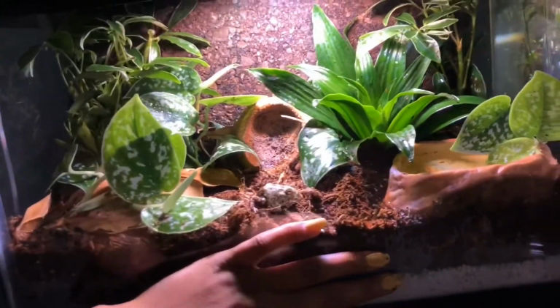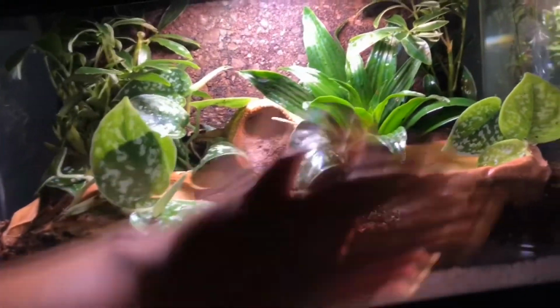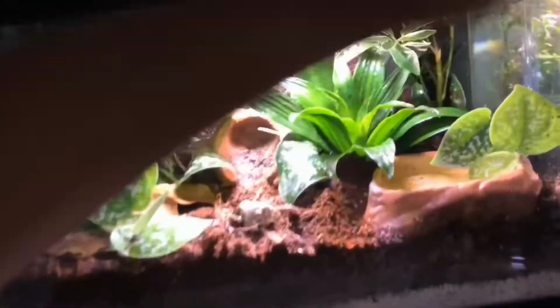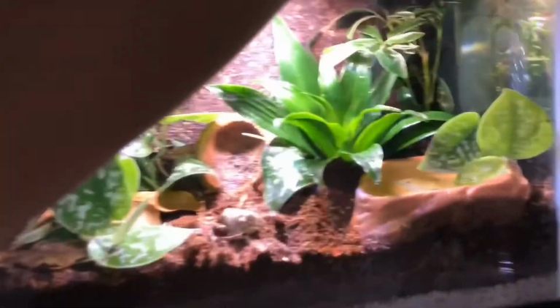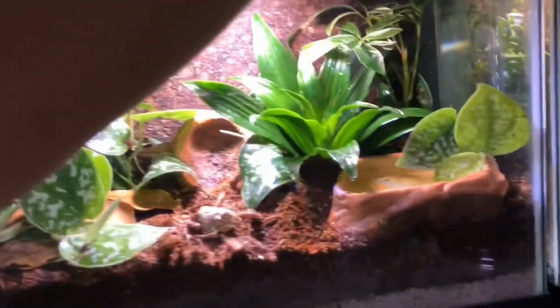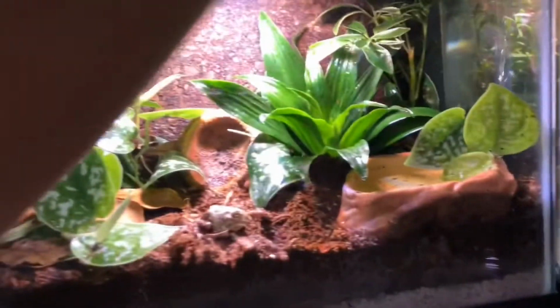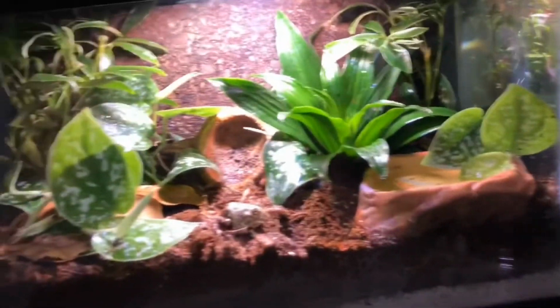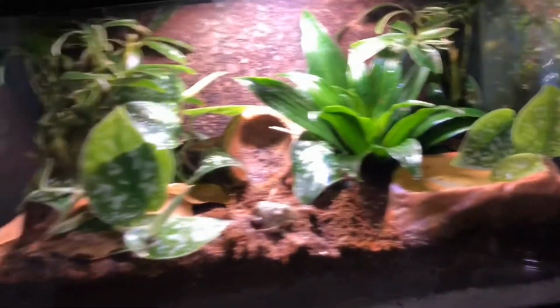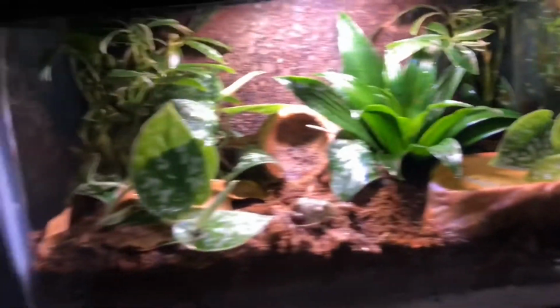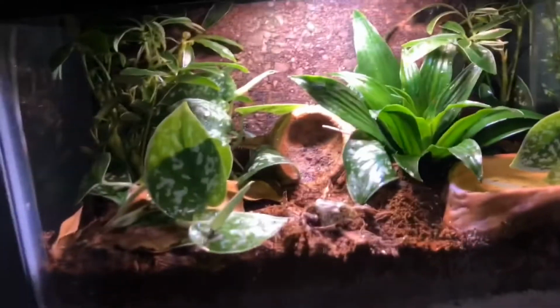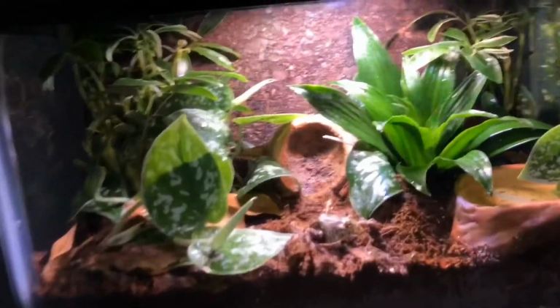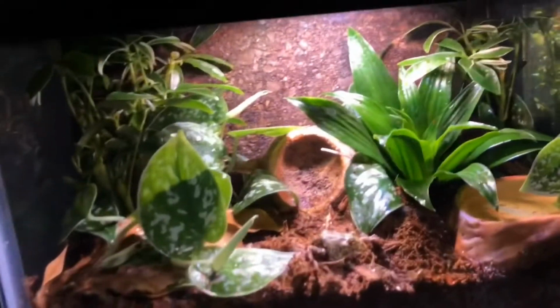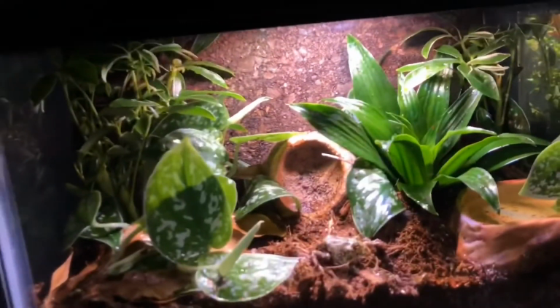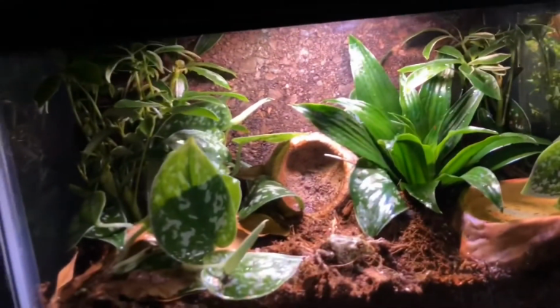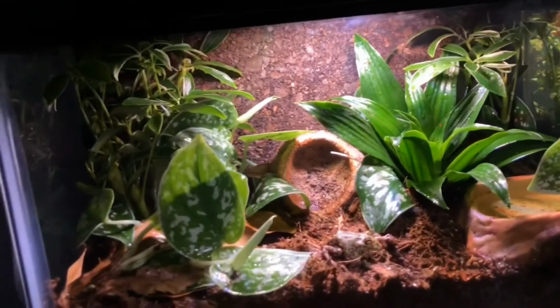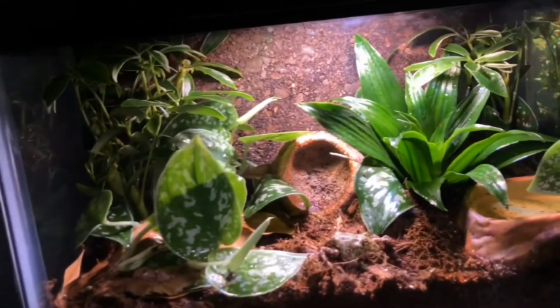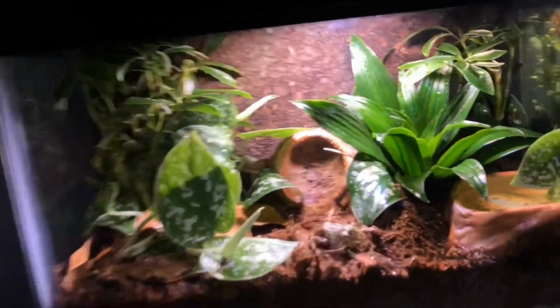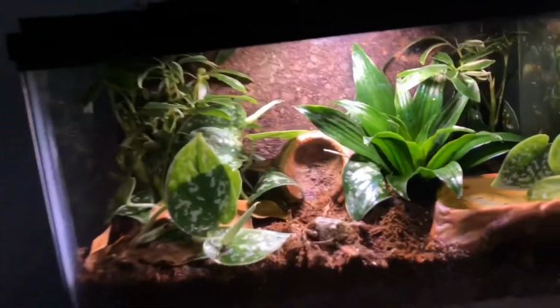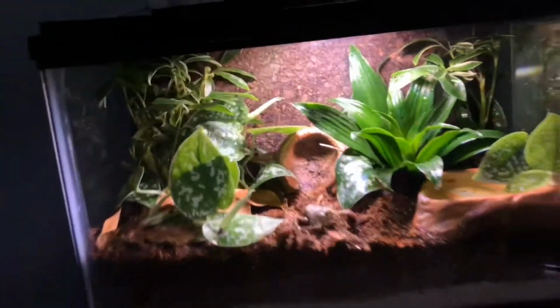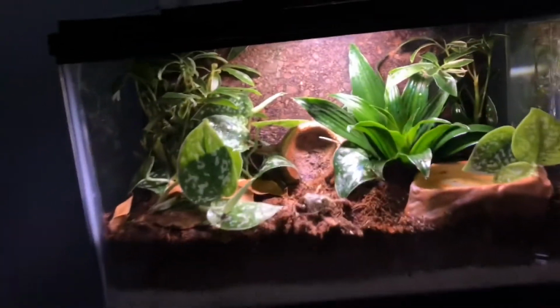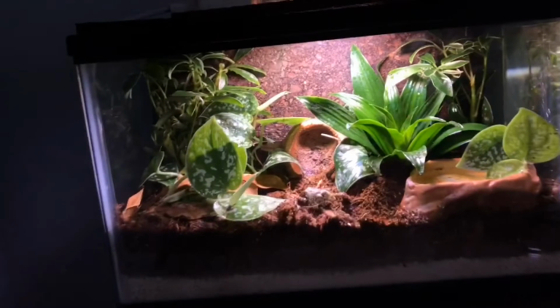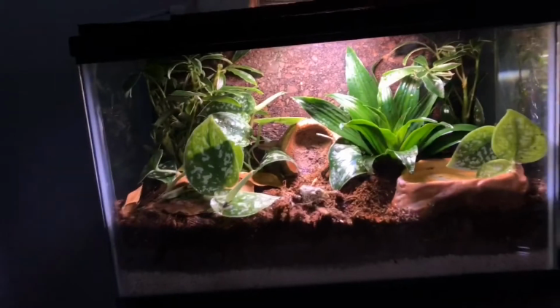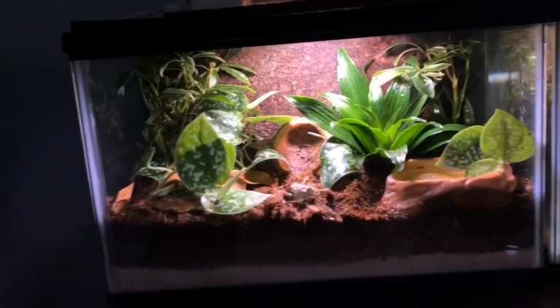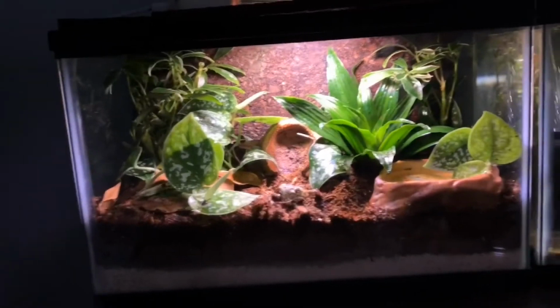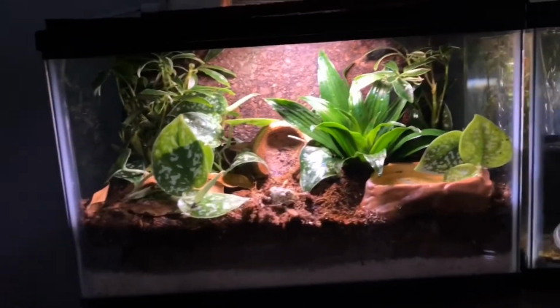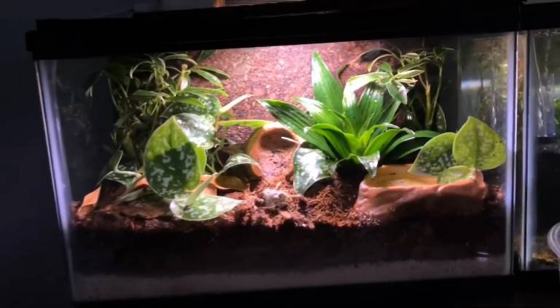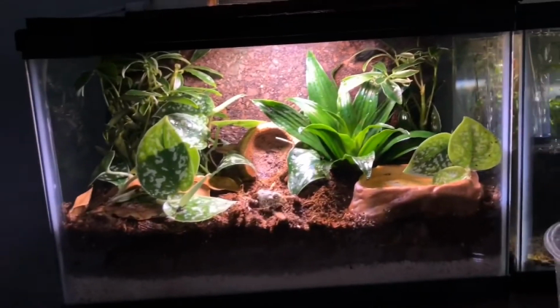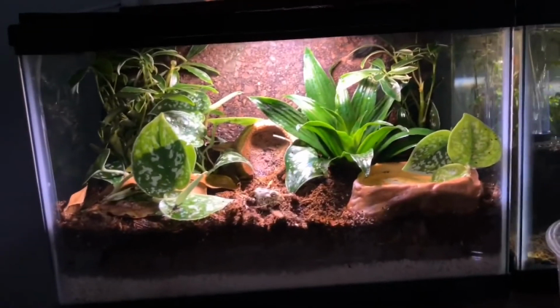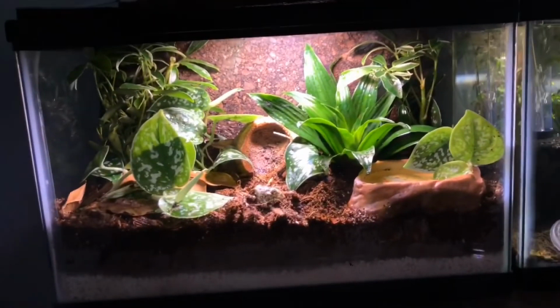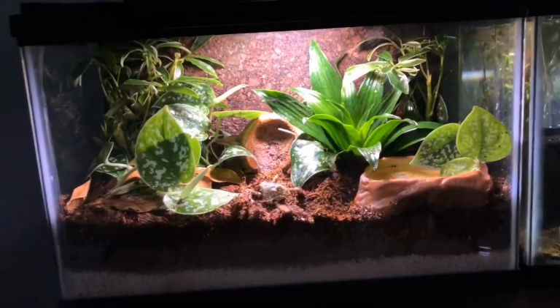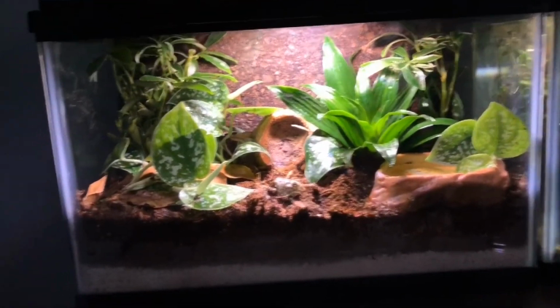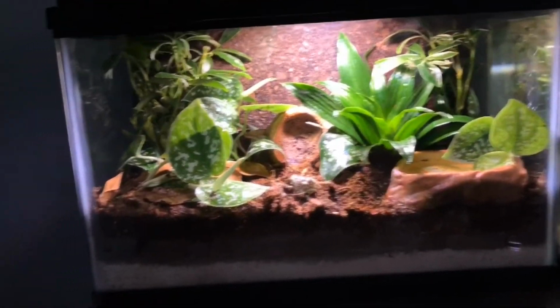There you have it guys, and that is how you set up a bioactive vivarium.